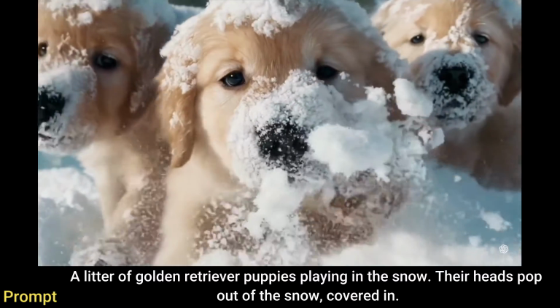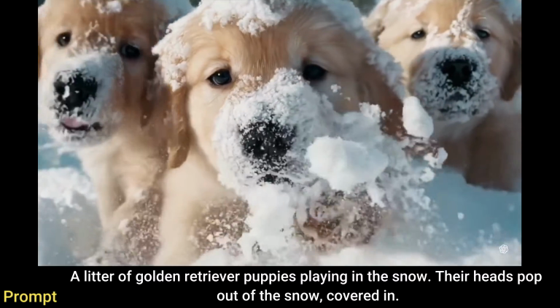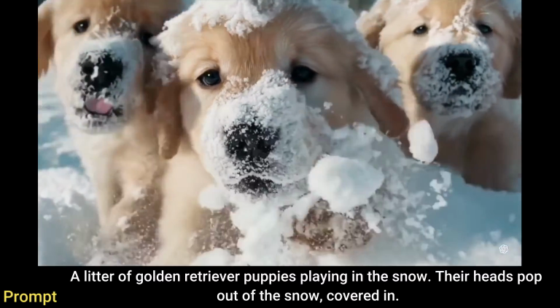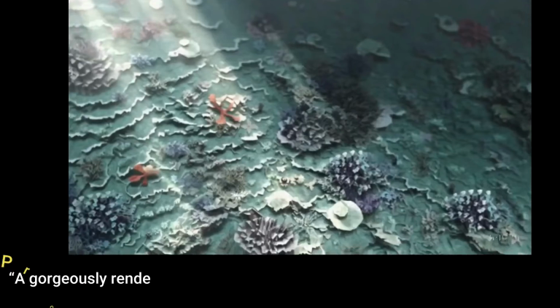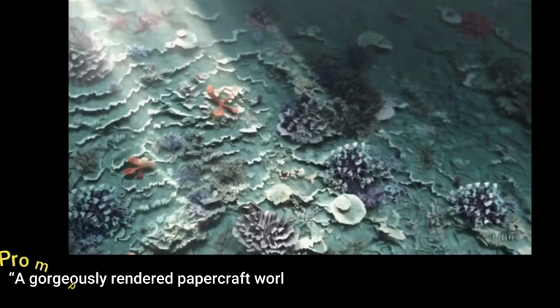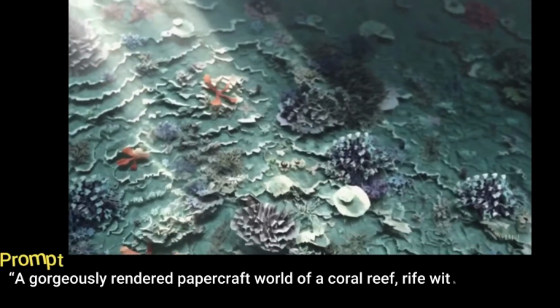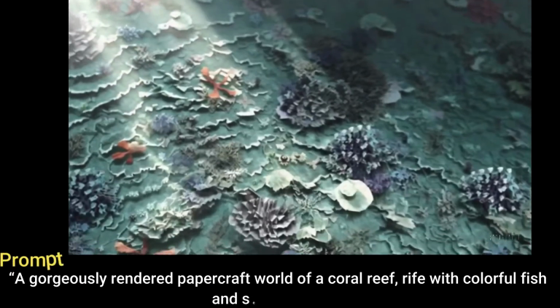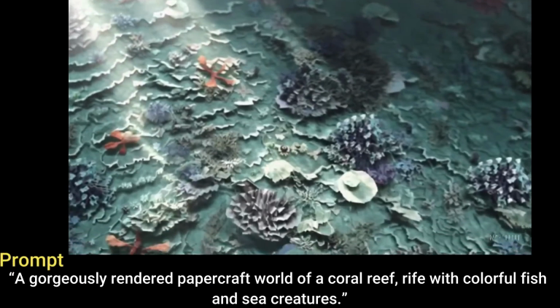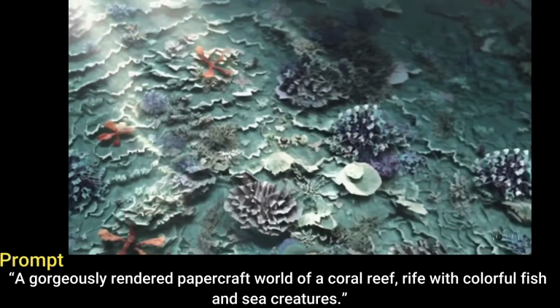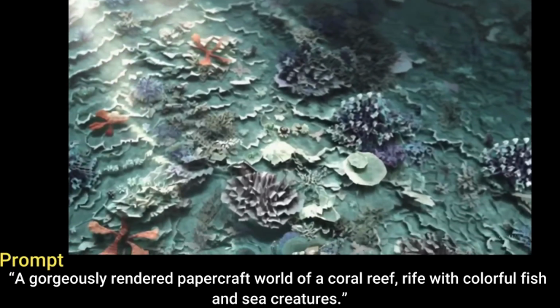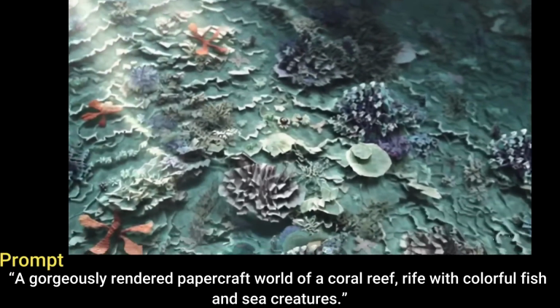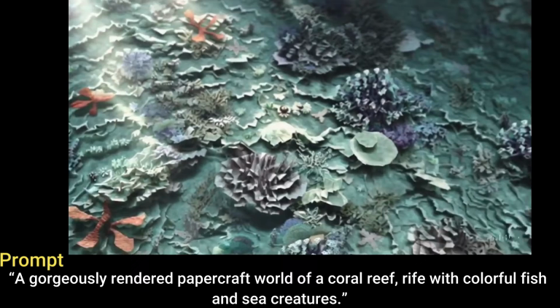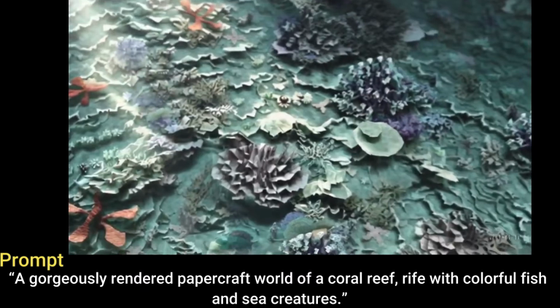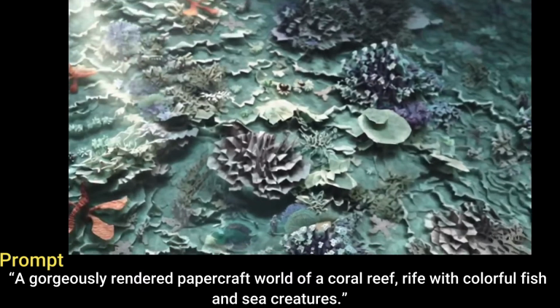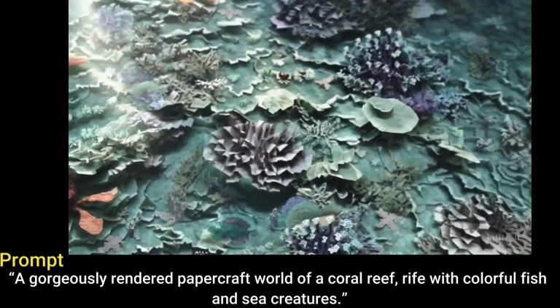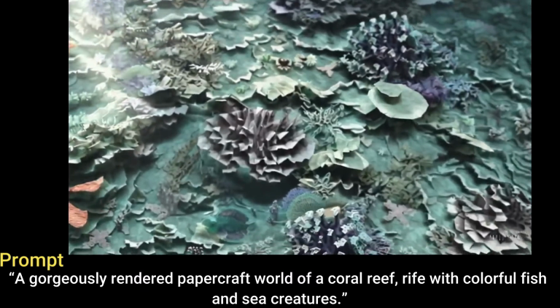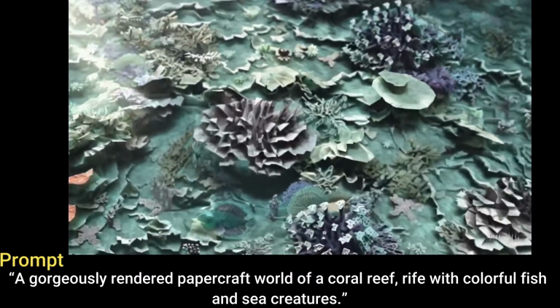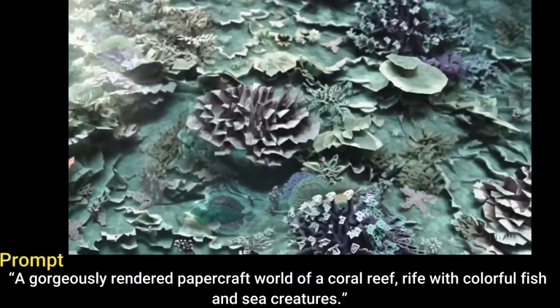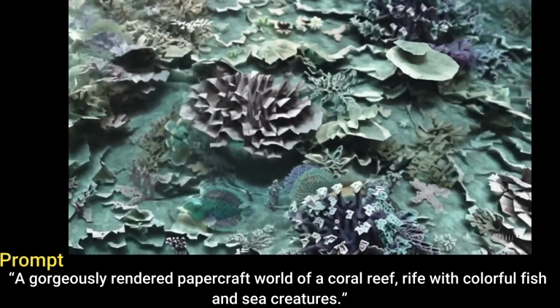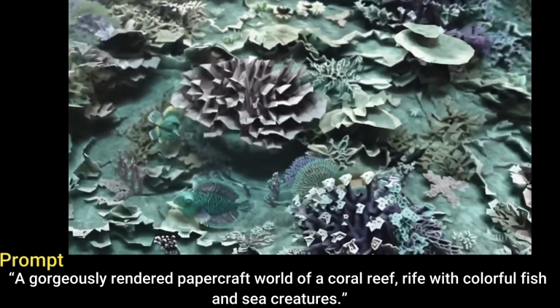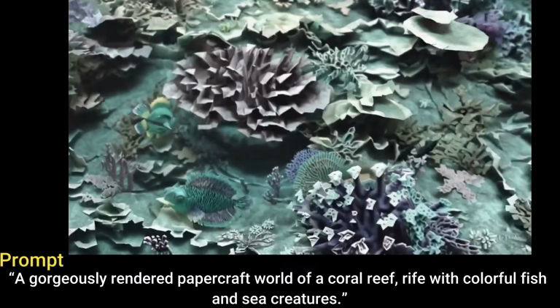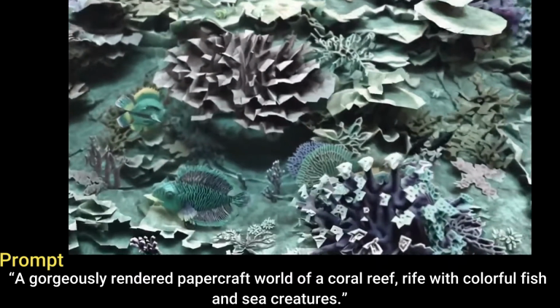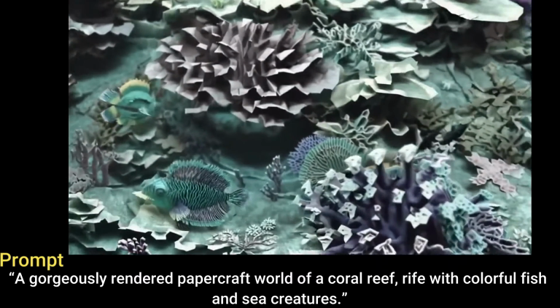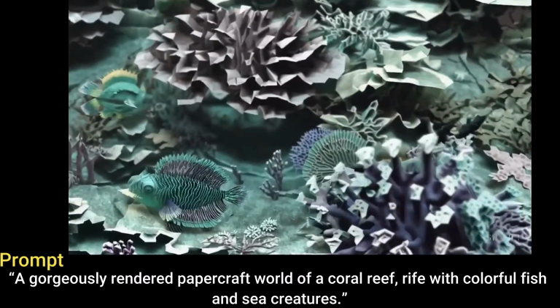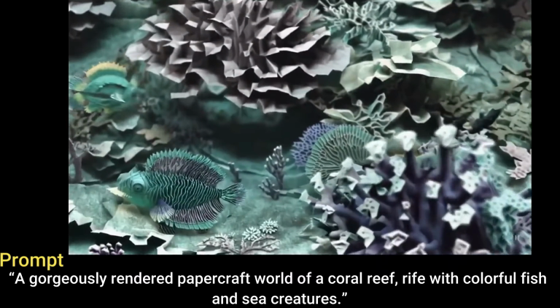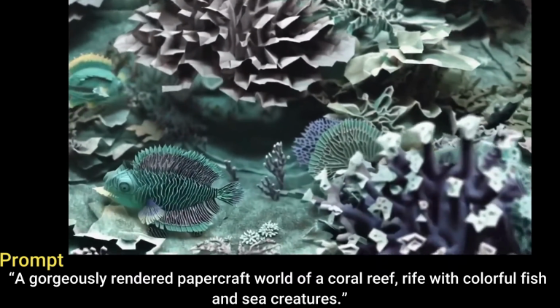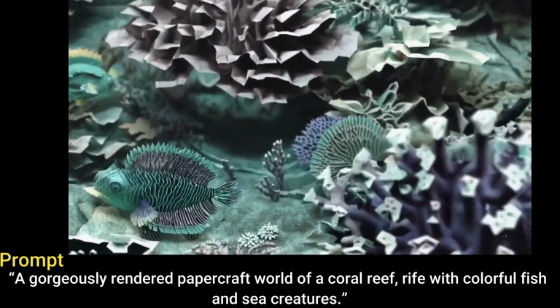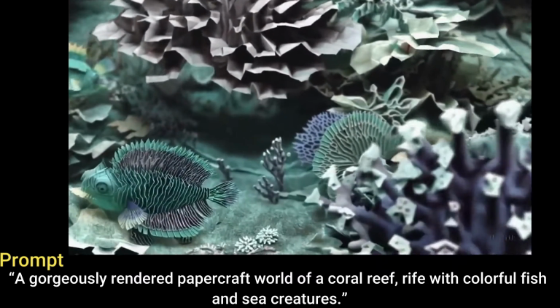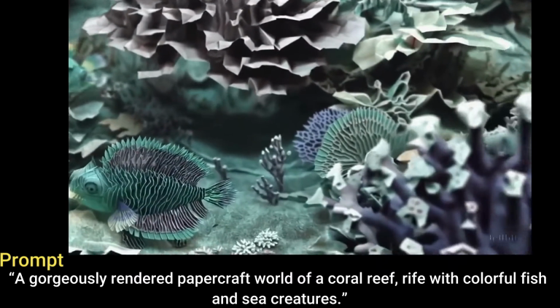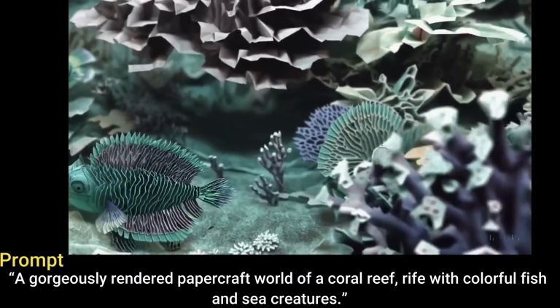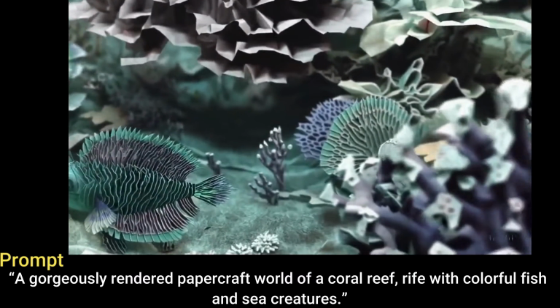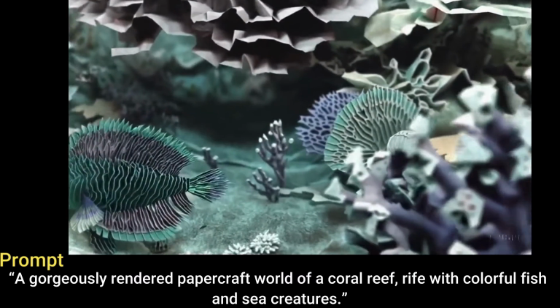A gorgeously rendered papercraft world of a coral reef rife with colorful fish and sea creatures.